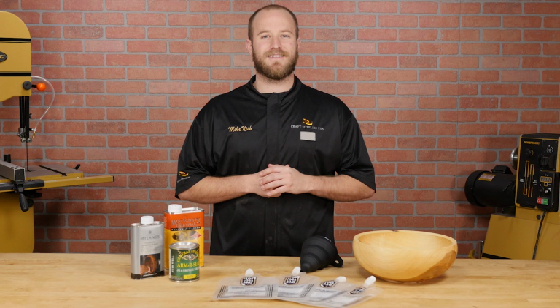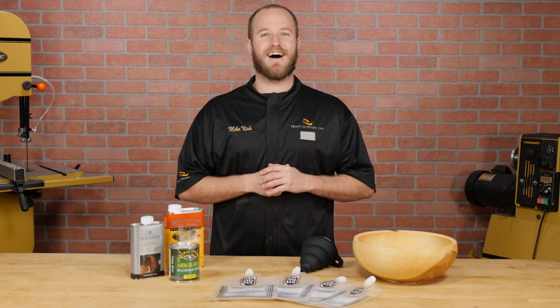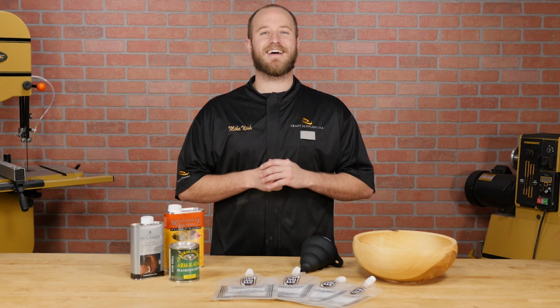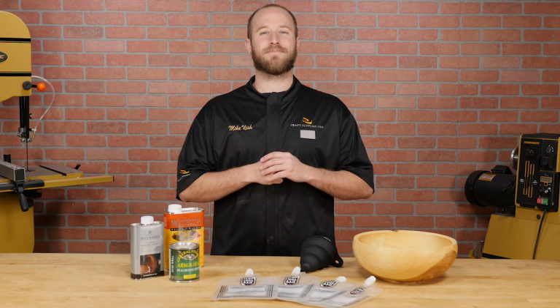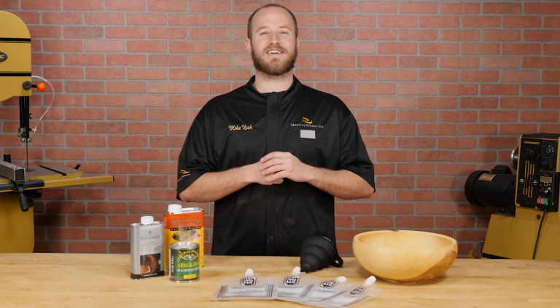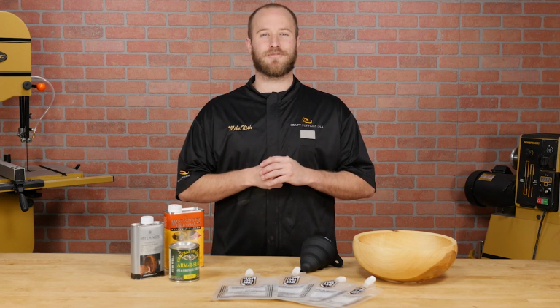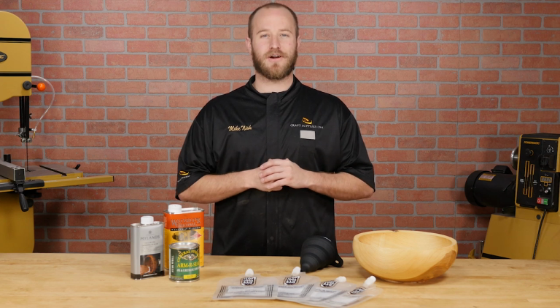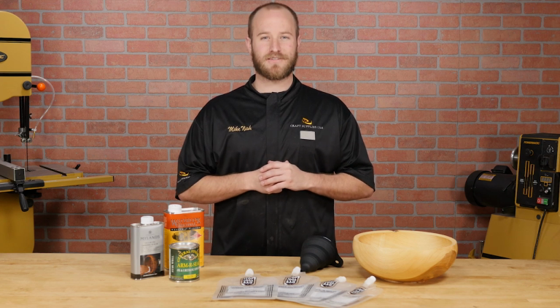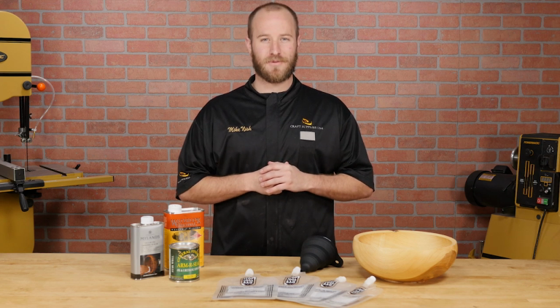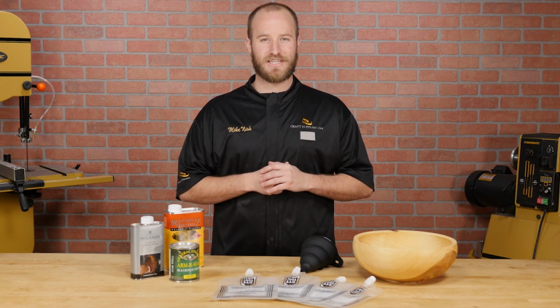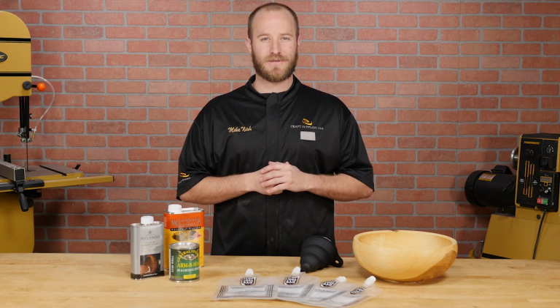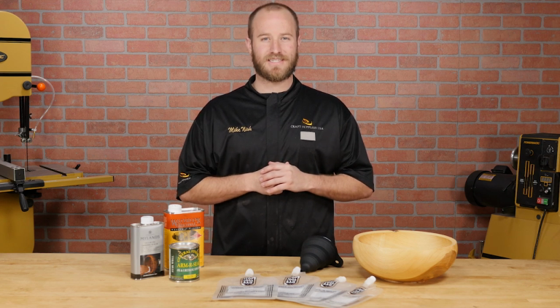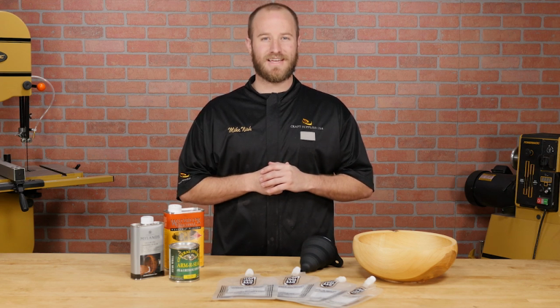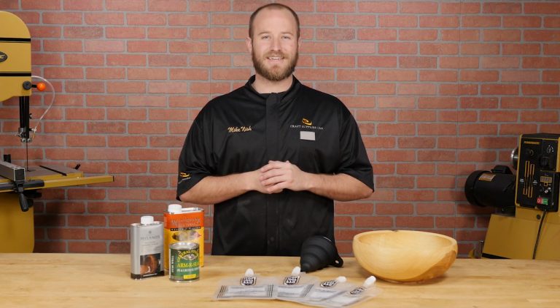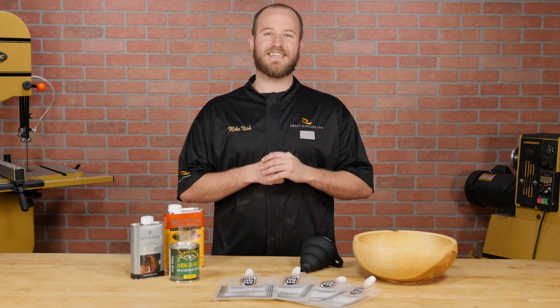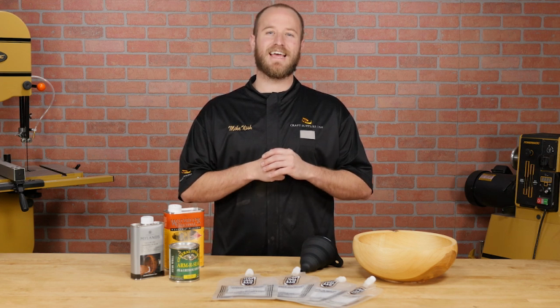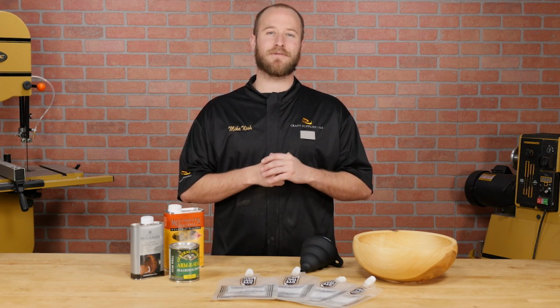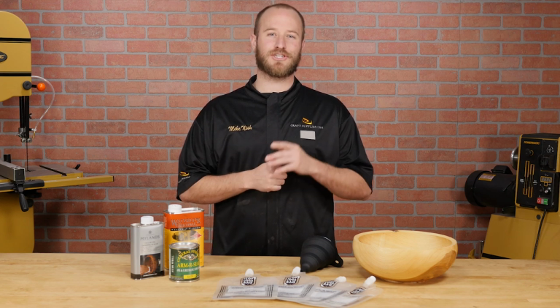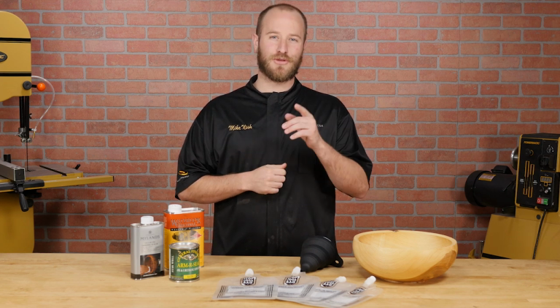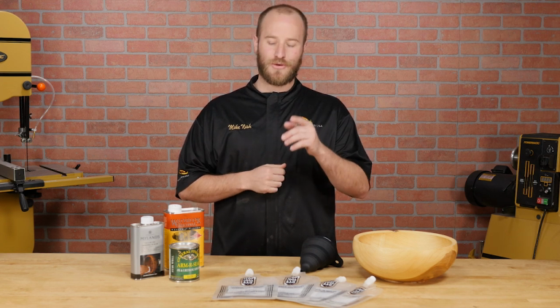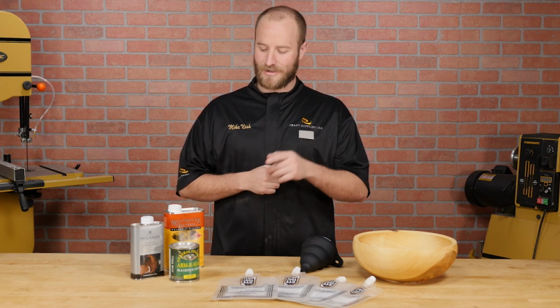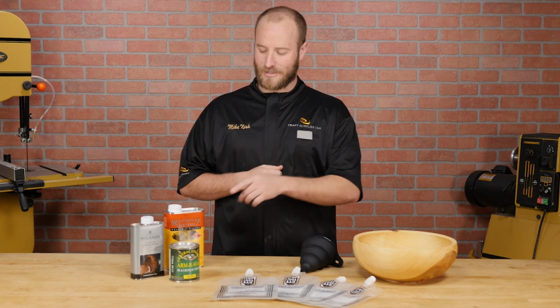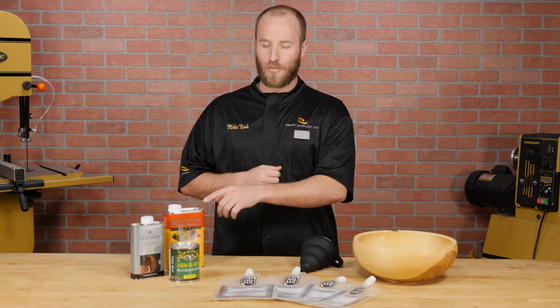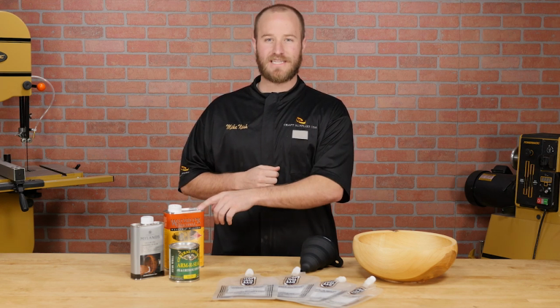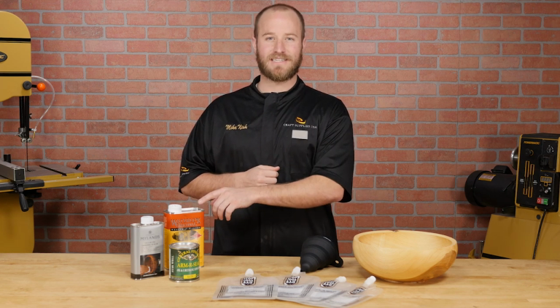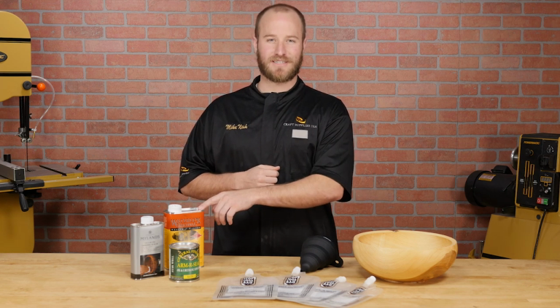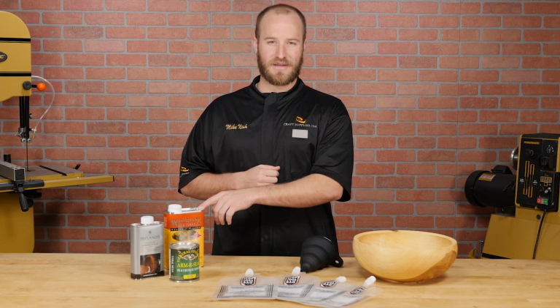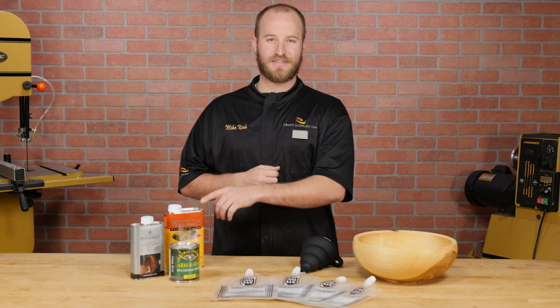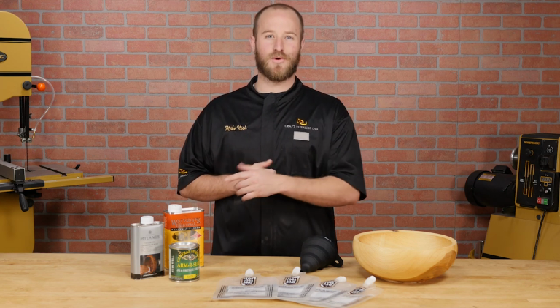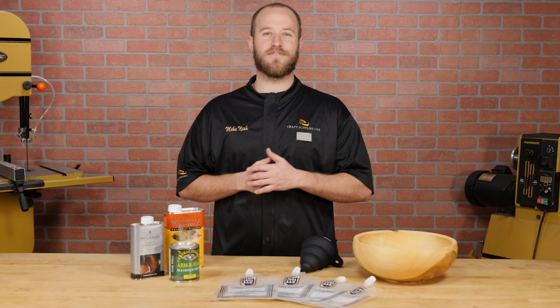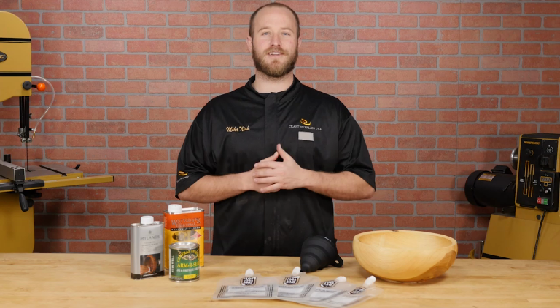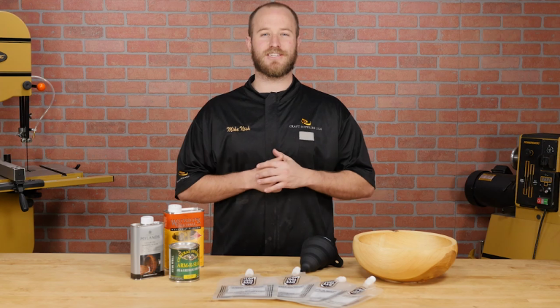Hi, I'm Mike from Craft Supplies USA and today I'm going to show you how to stop wasting expensive wood finishes.